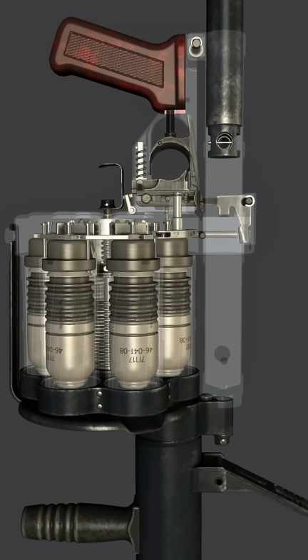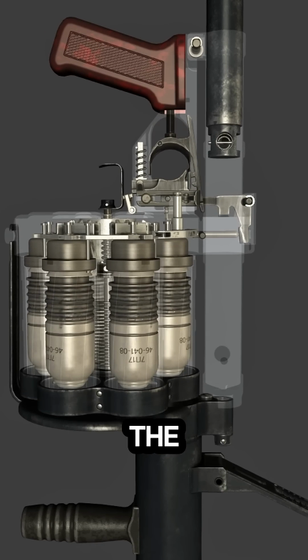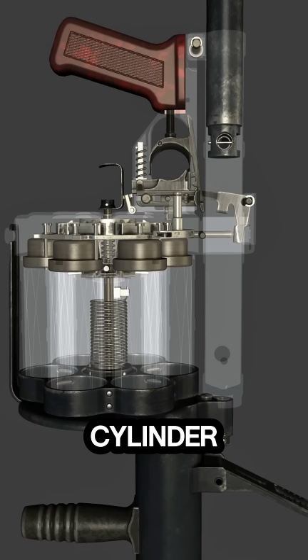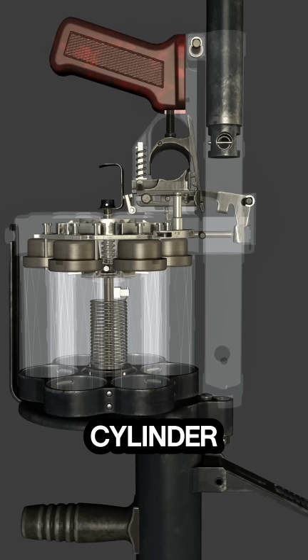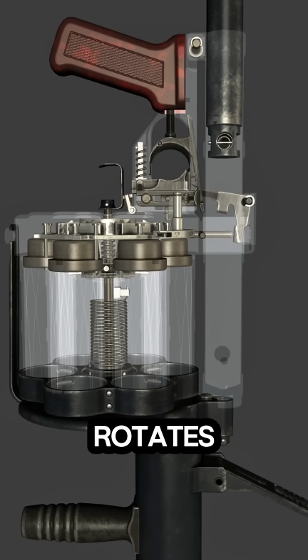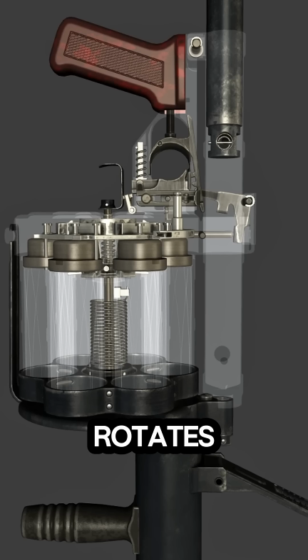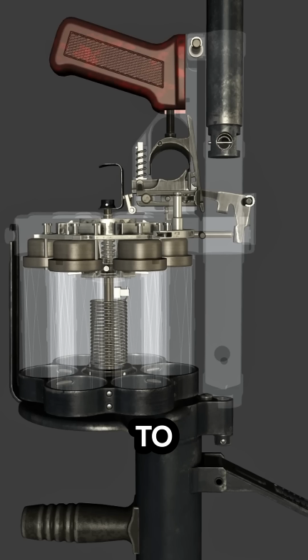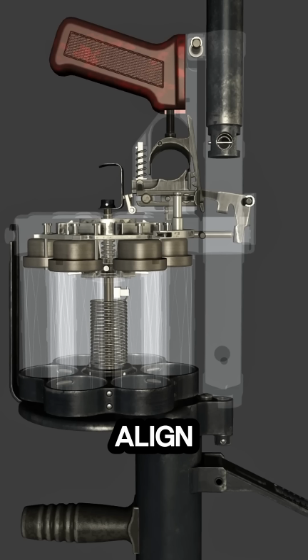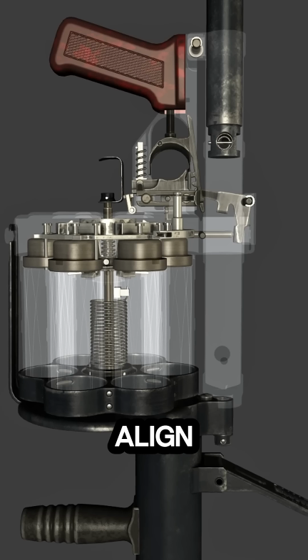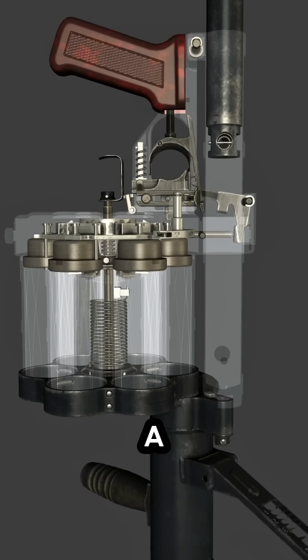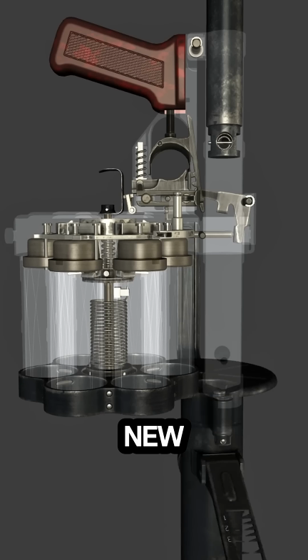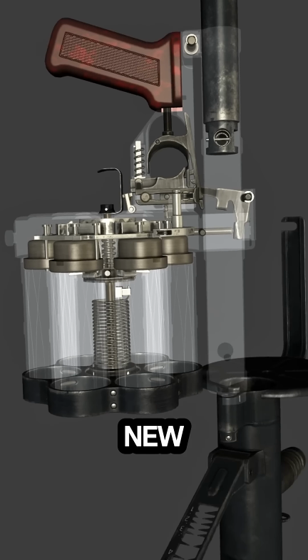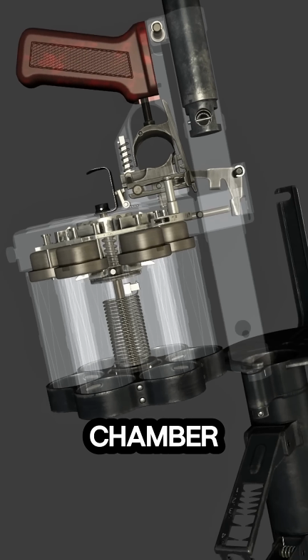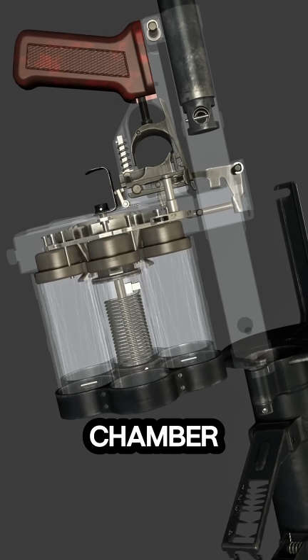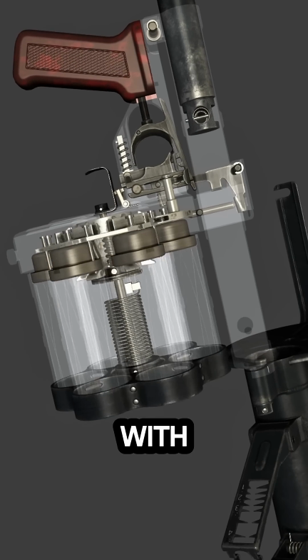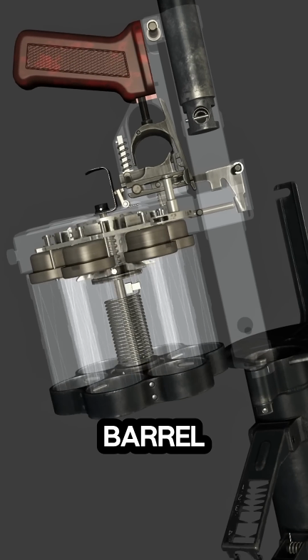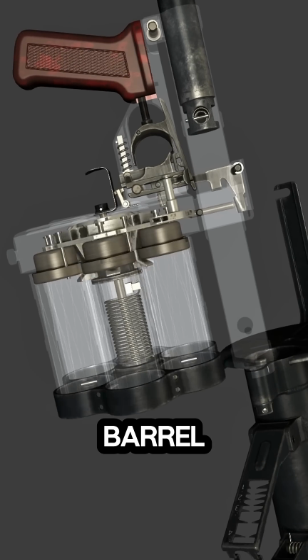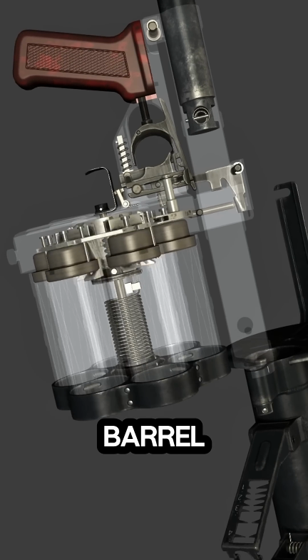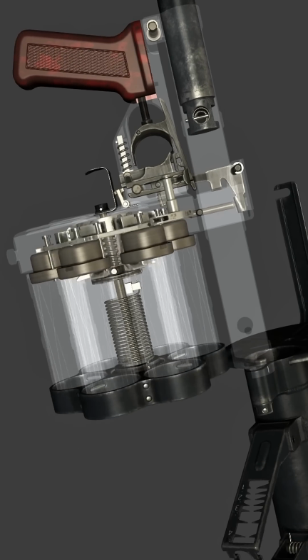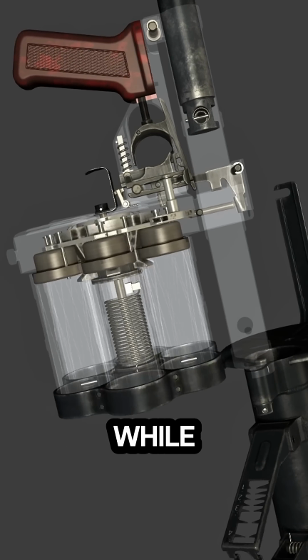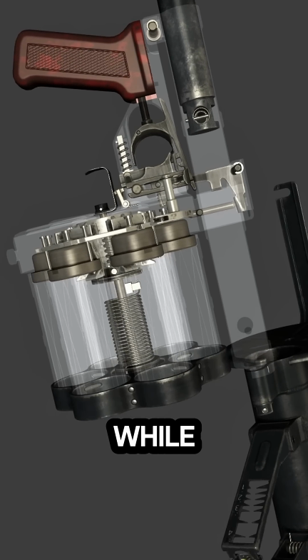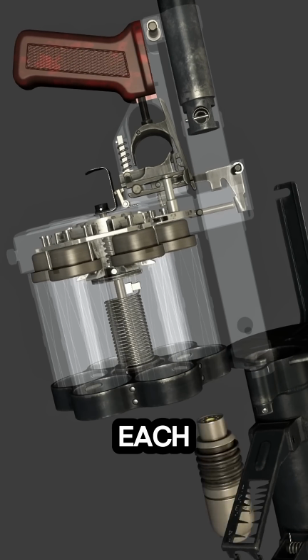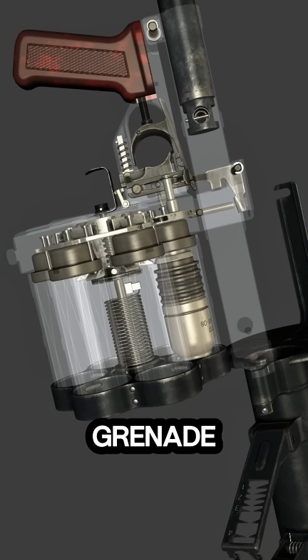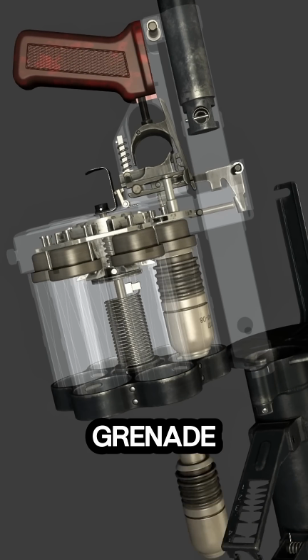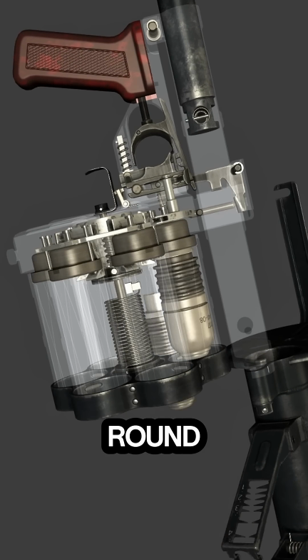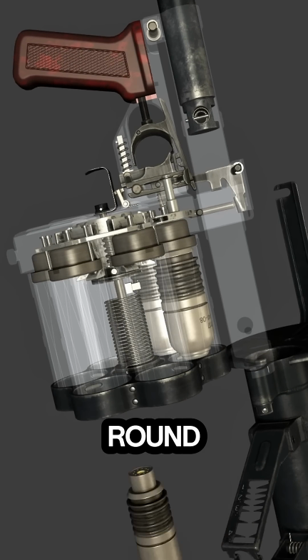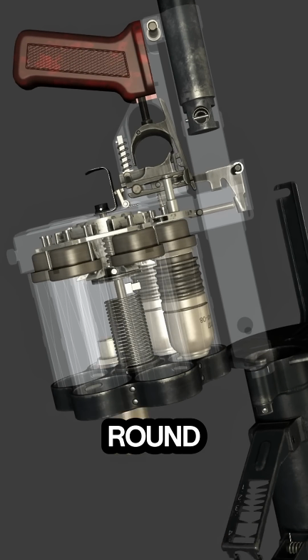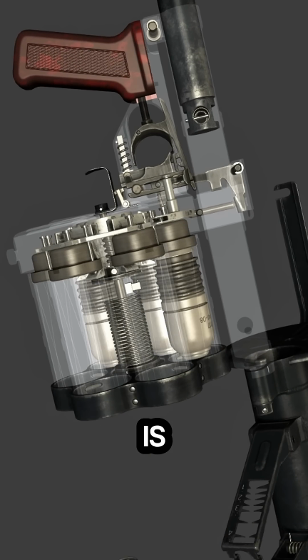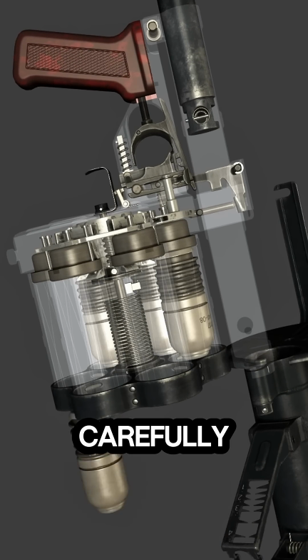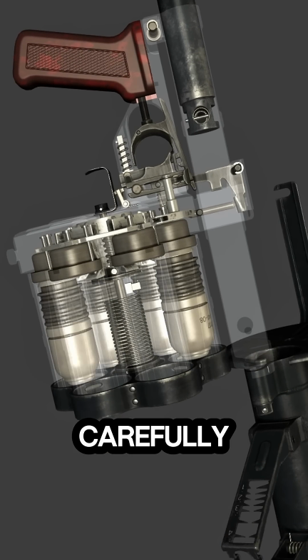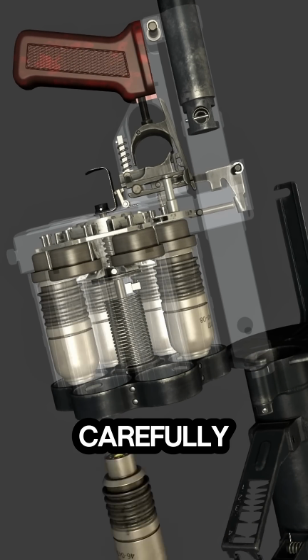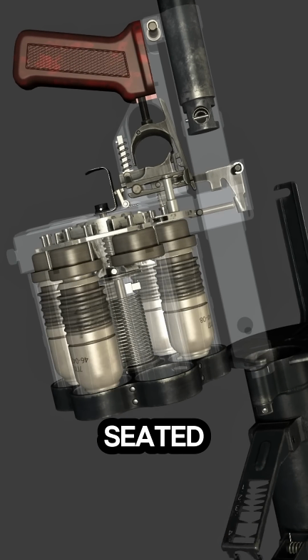The cylinder rotates to align a new chamber with the barrel, while each grenade round is carefully seated.